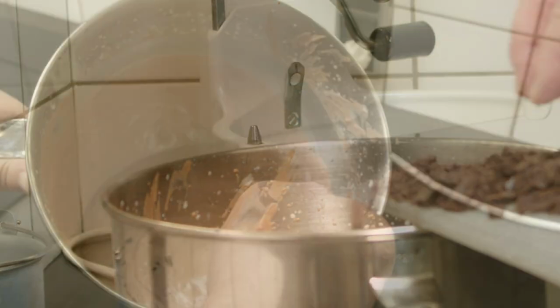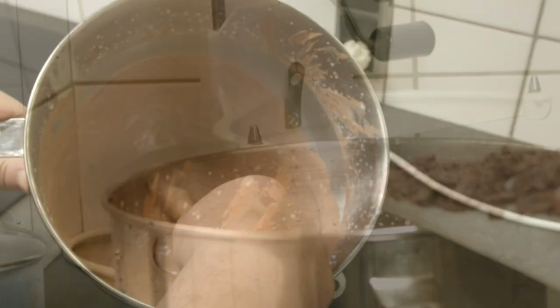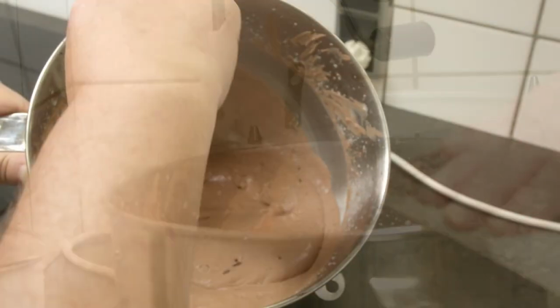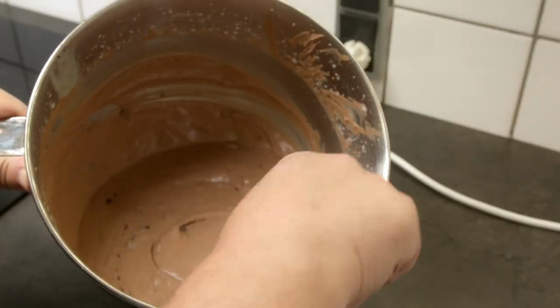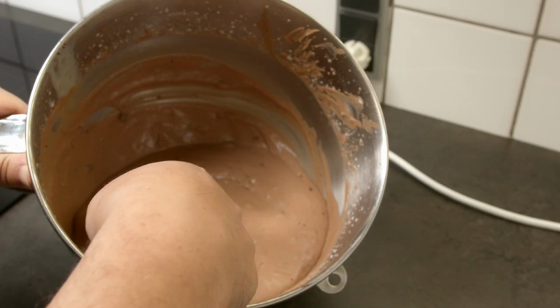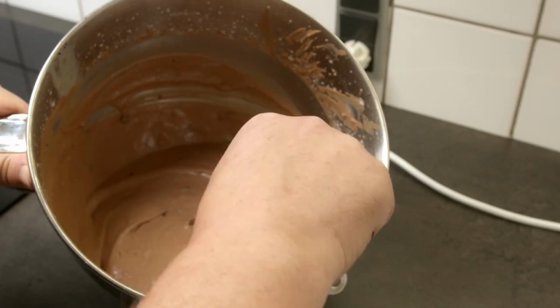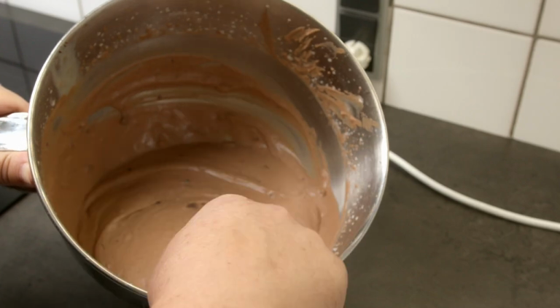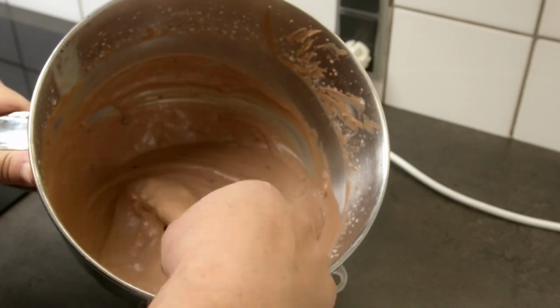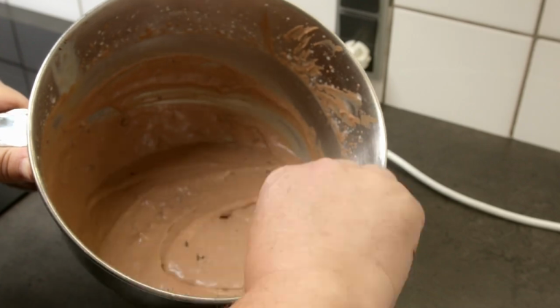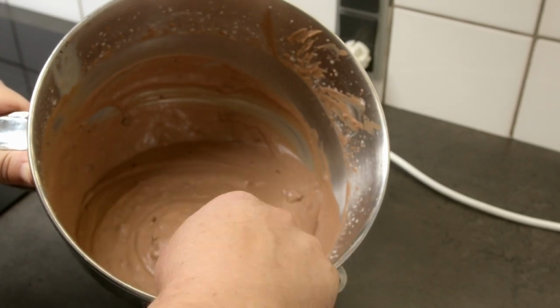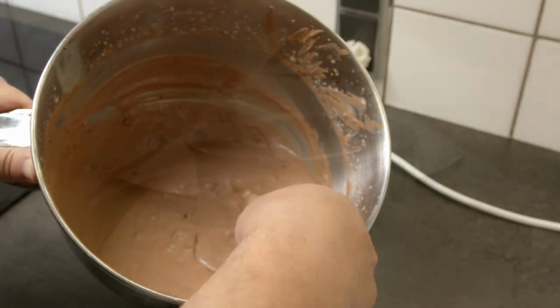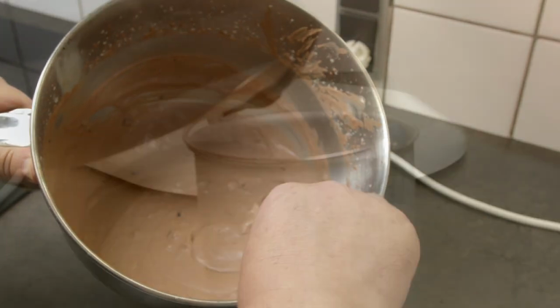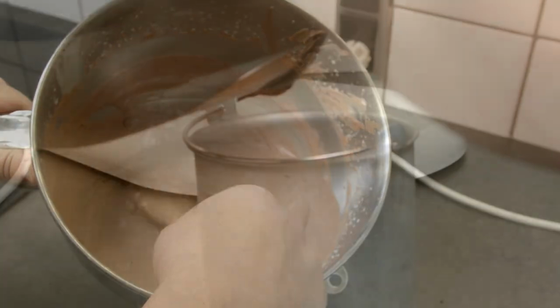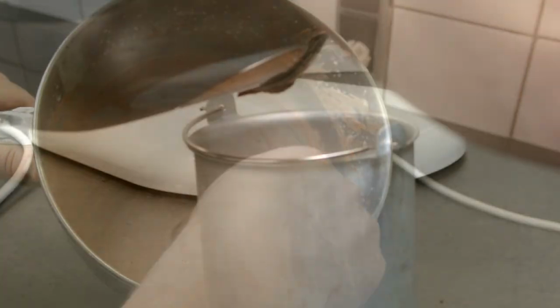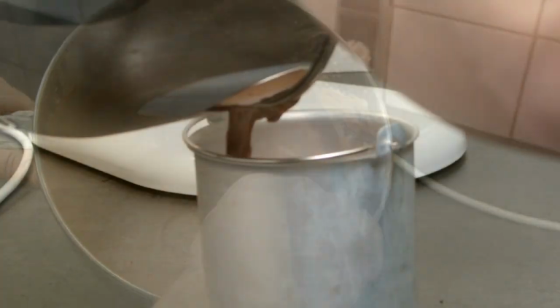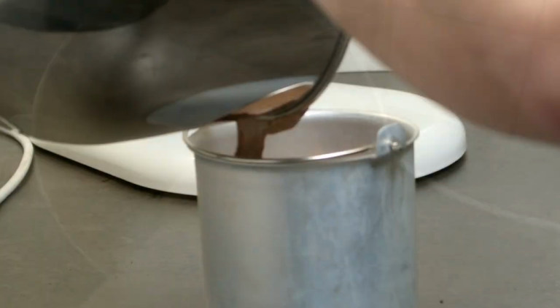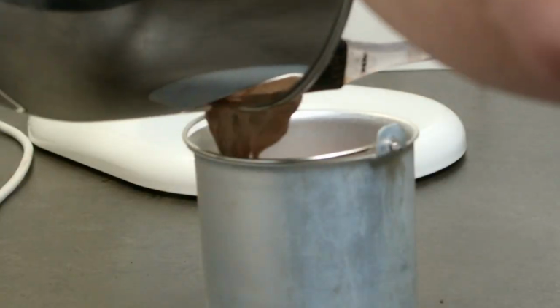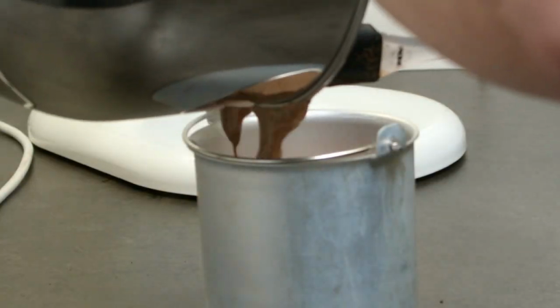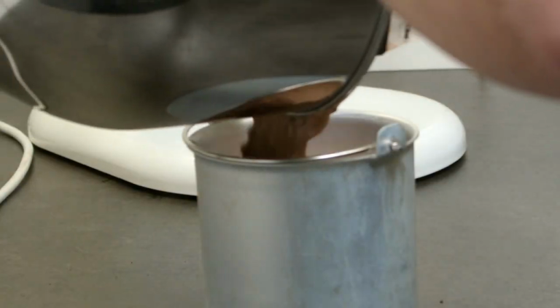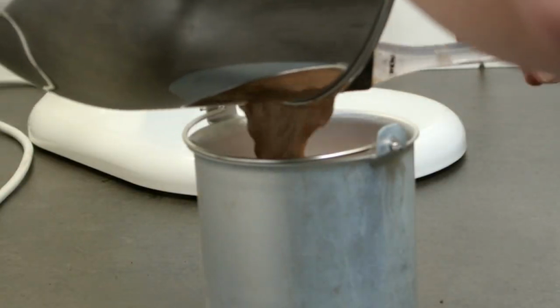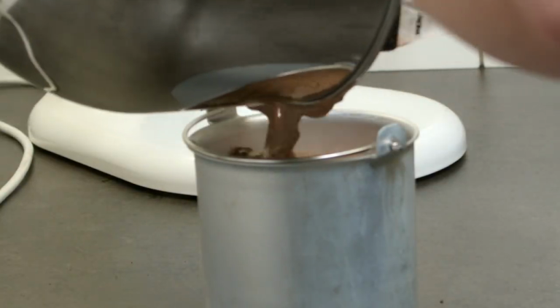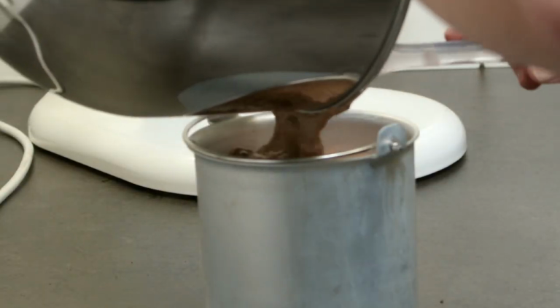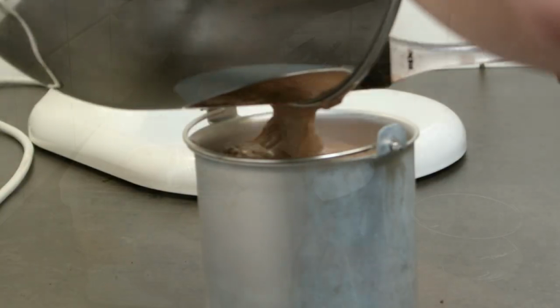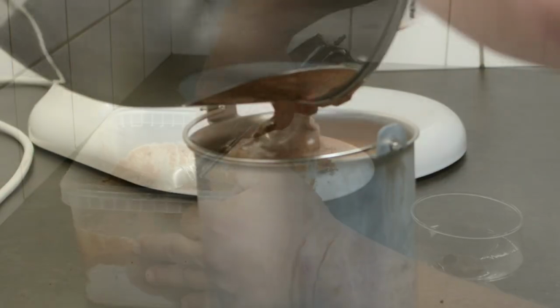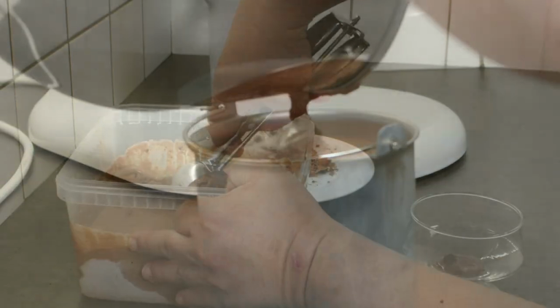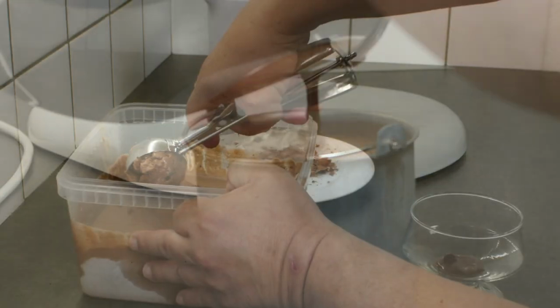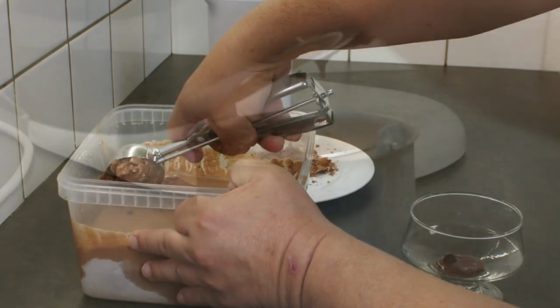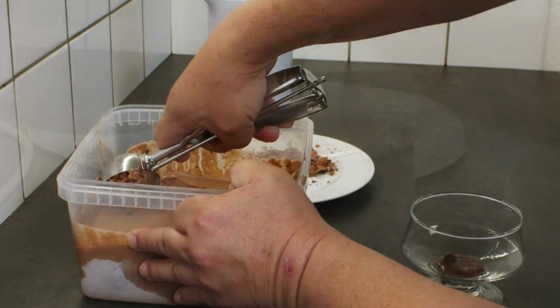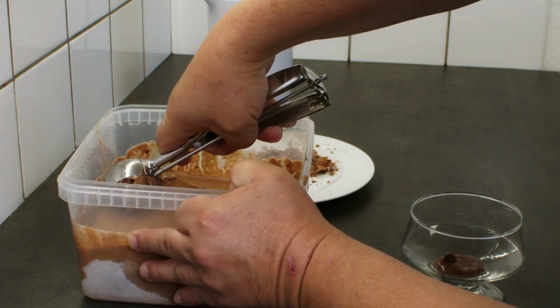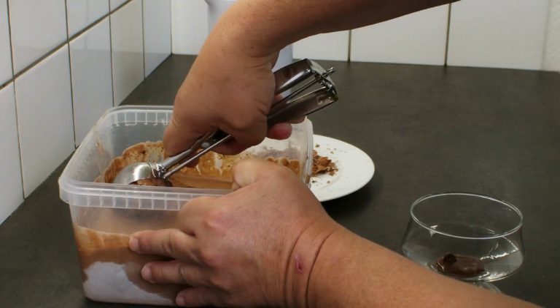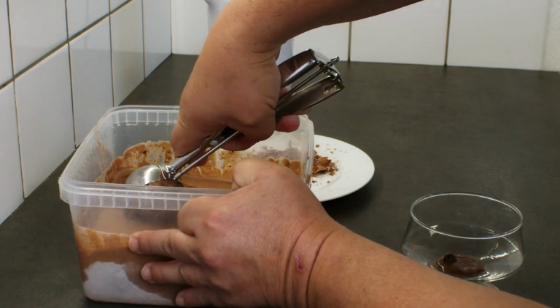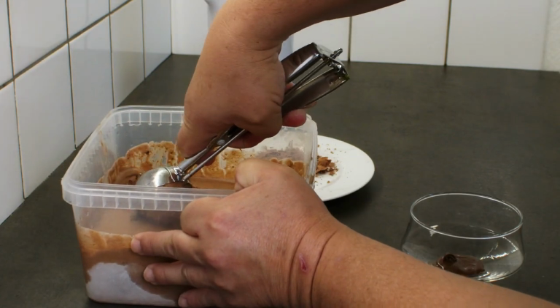I put it in my ice cream machine, but you can put it in the freezer and stir occasionally as well.